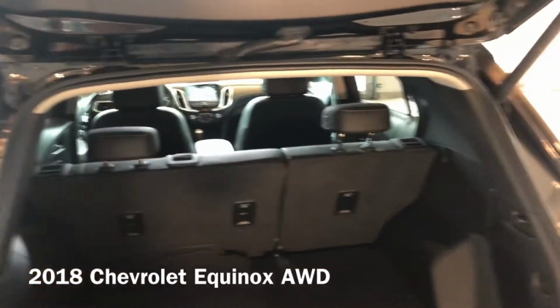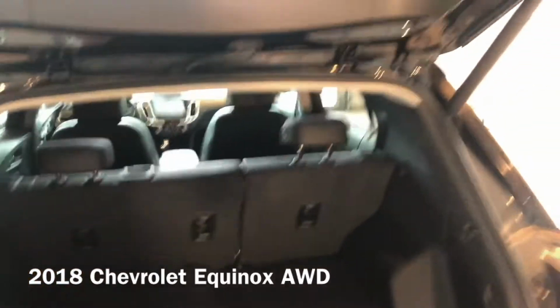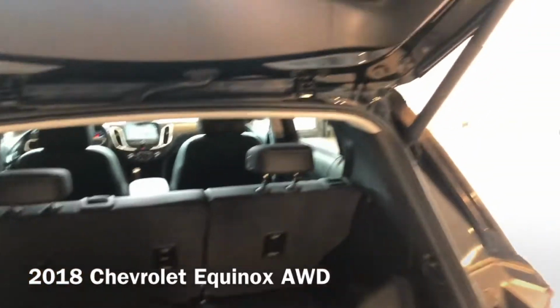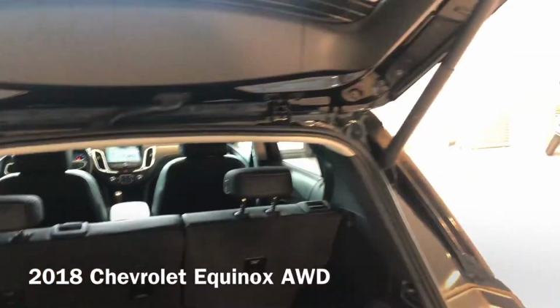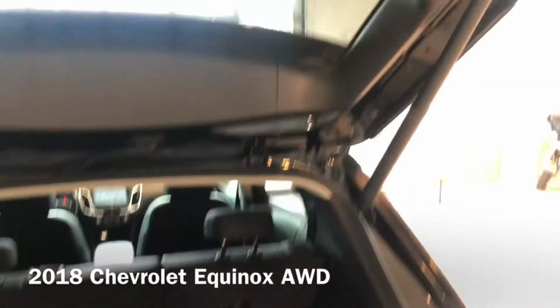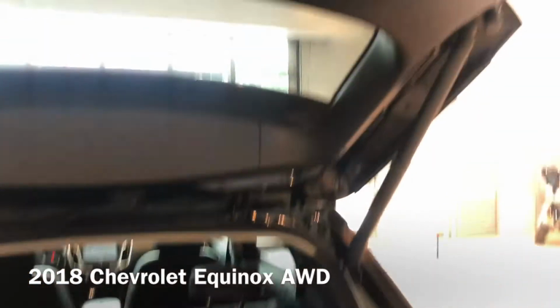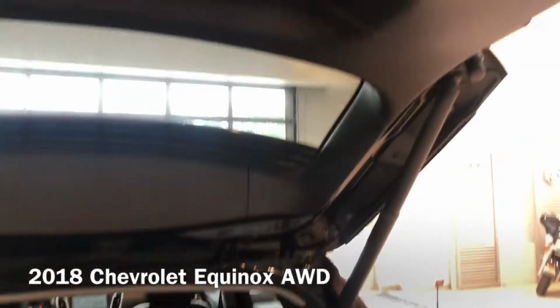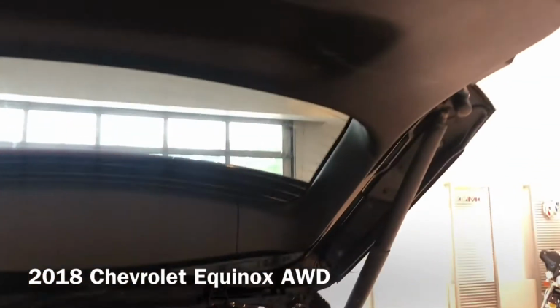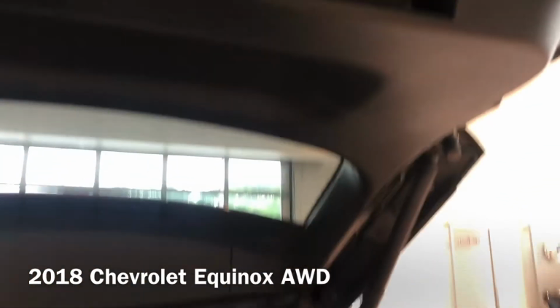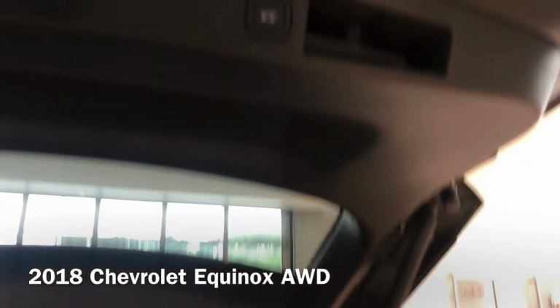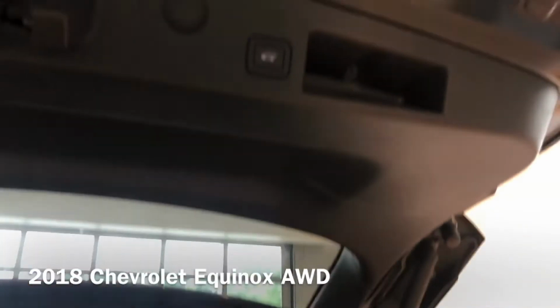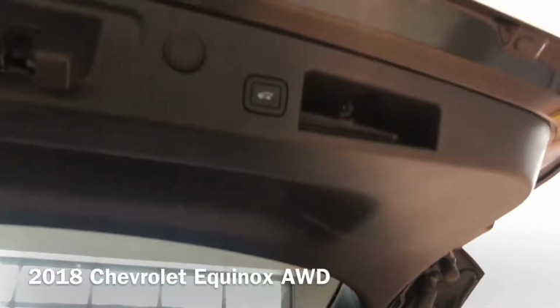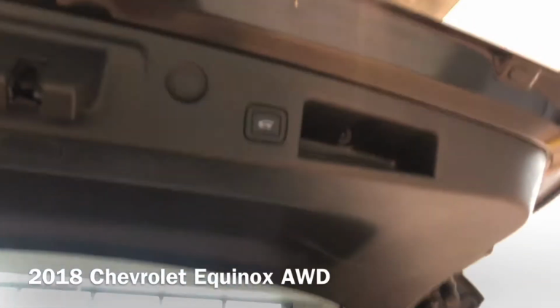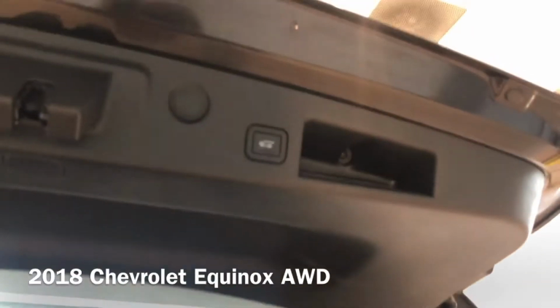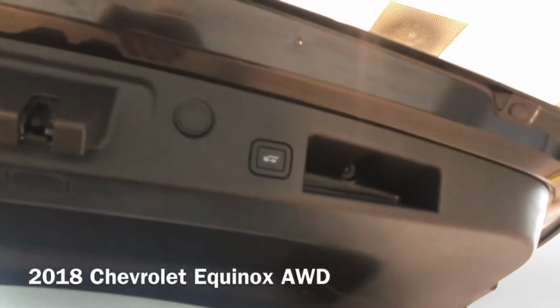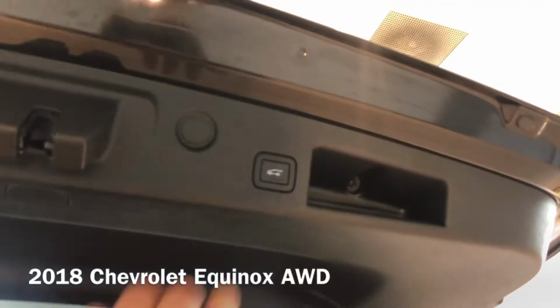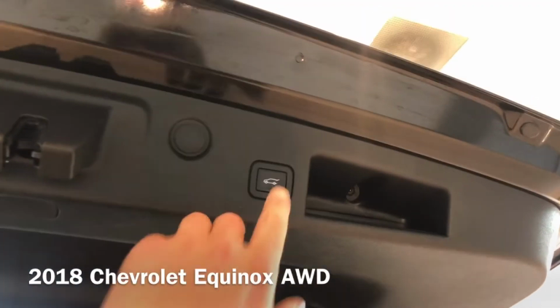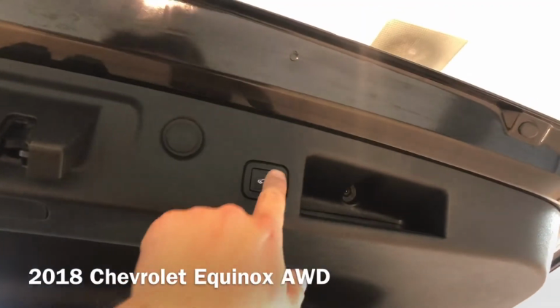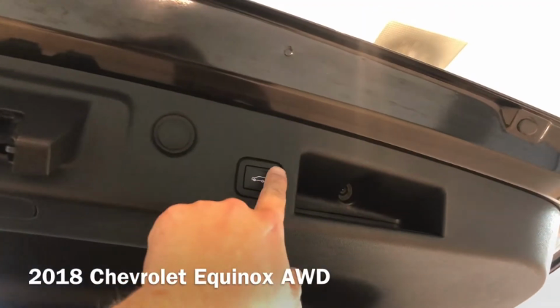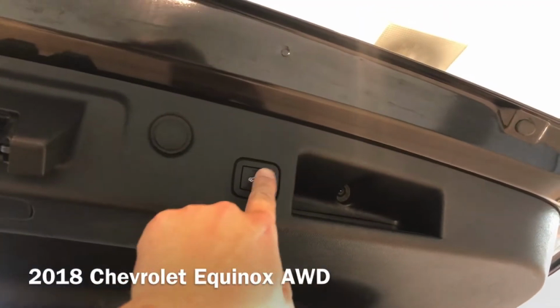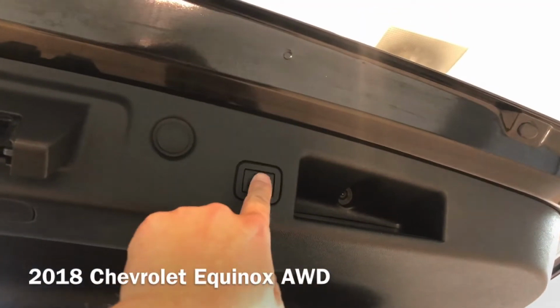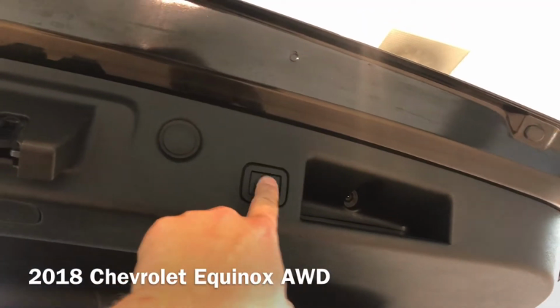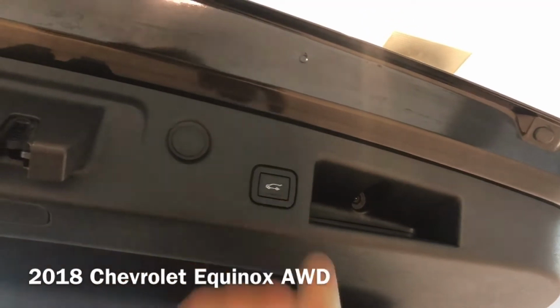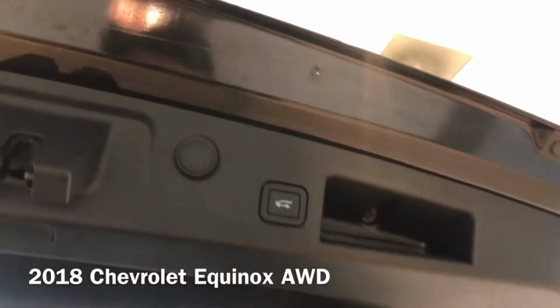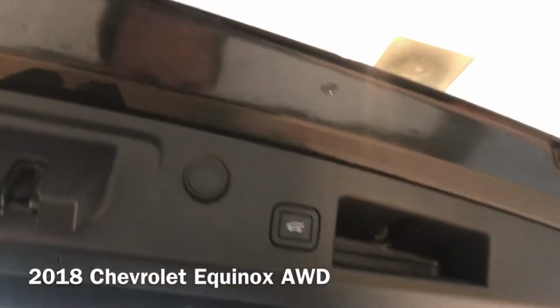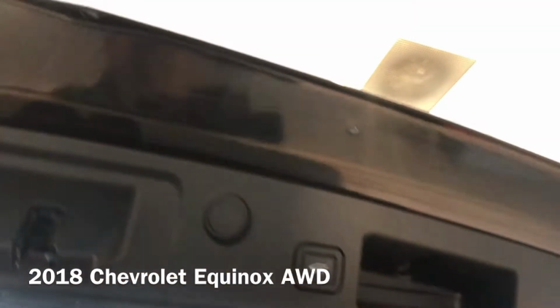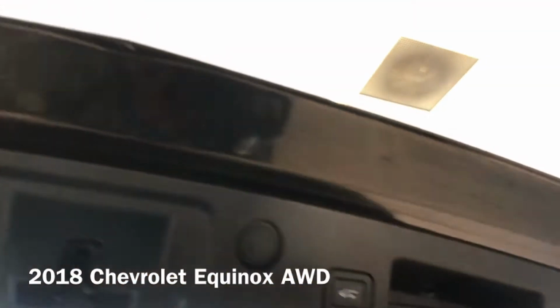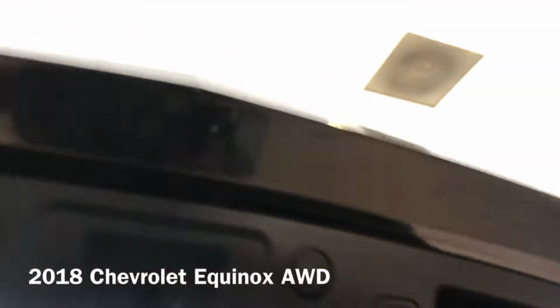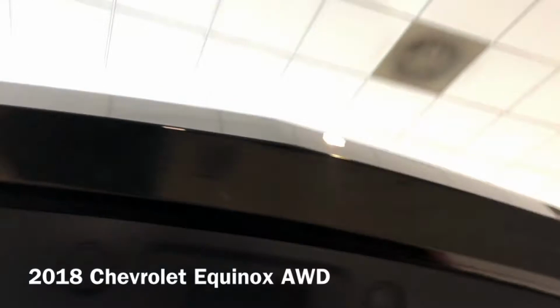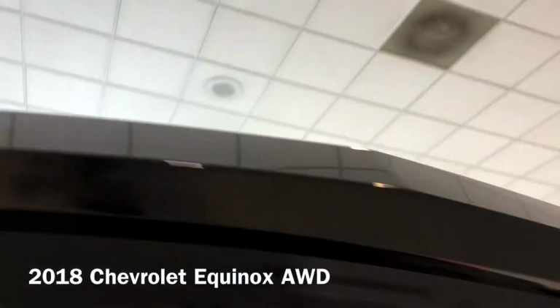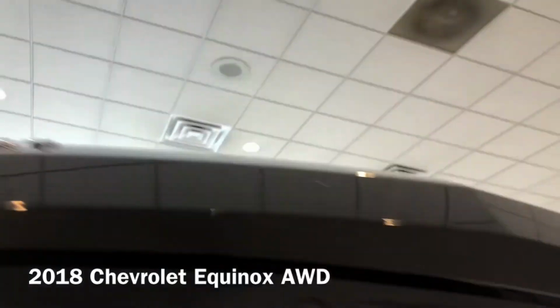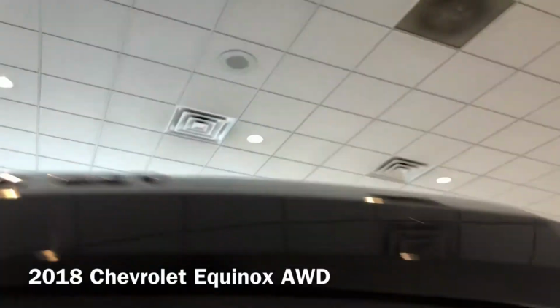With a push of a button, there it is. Door will close.